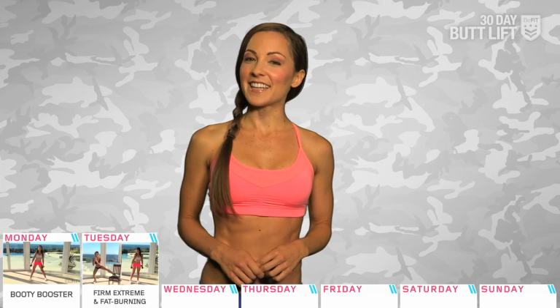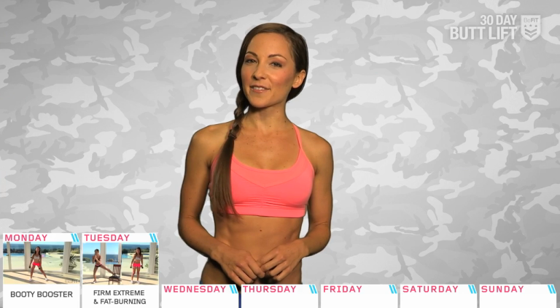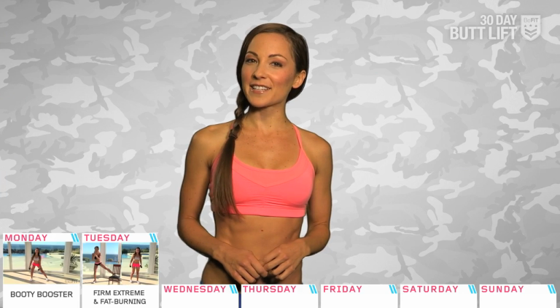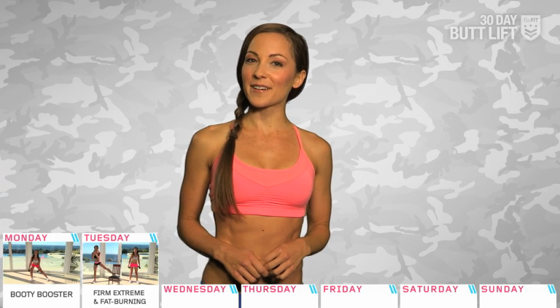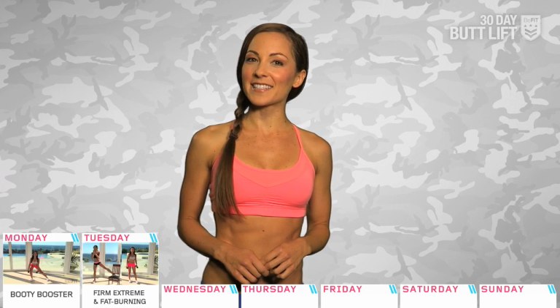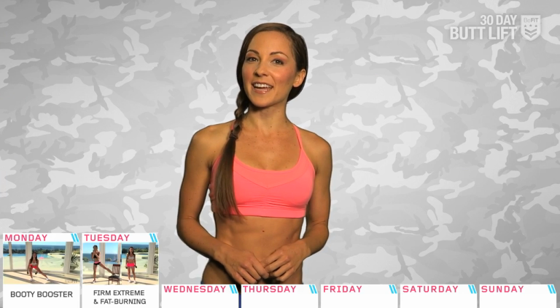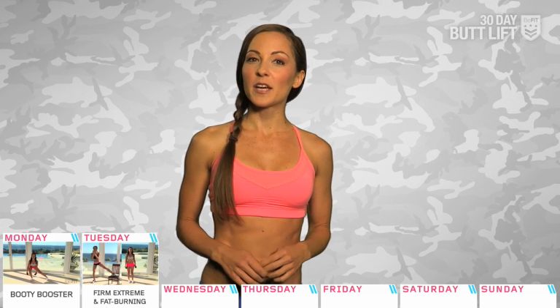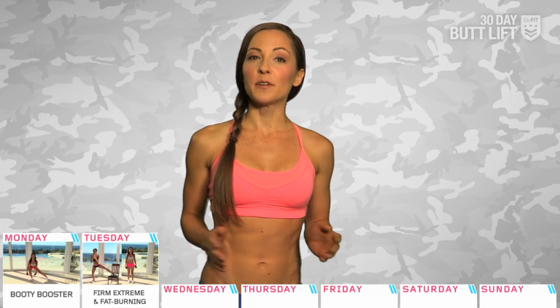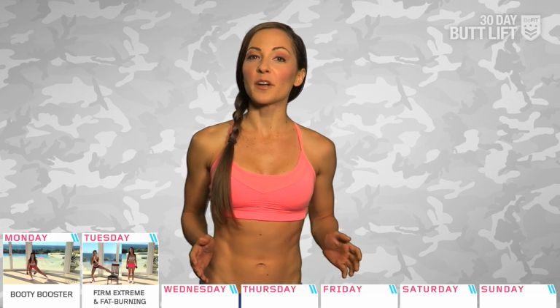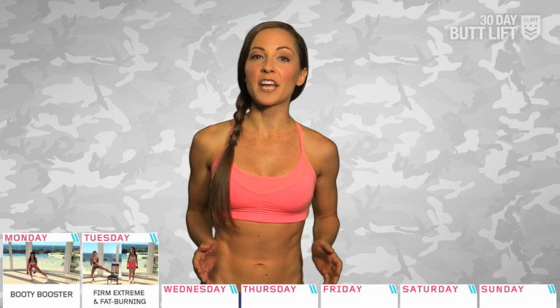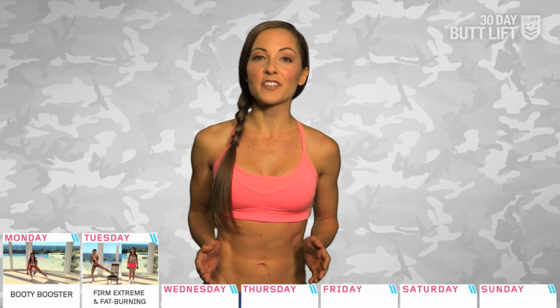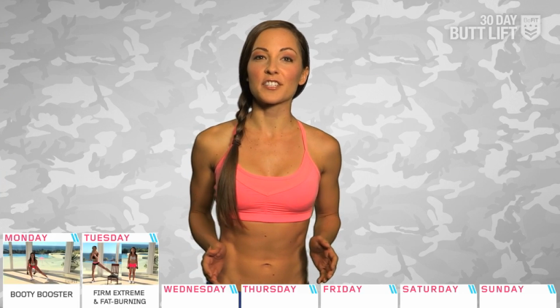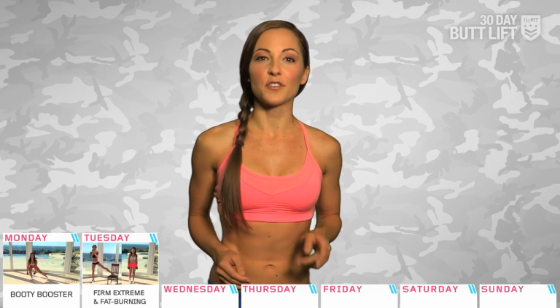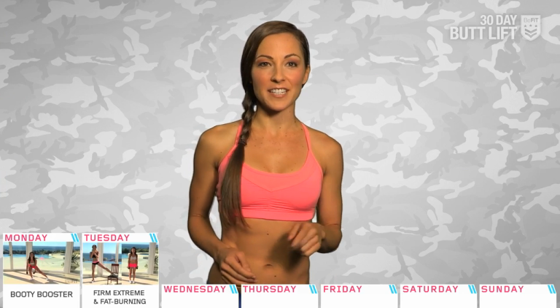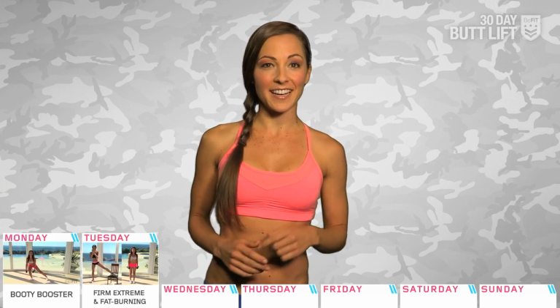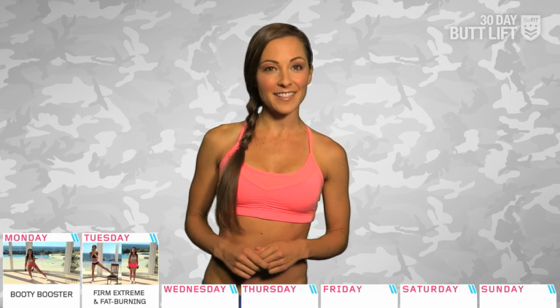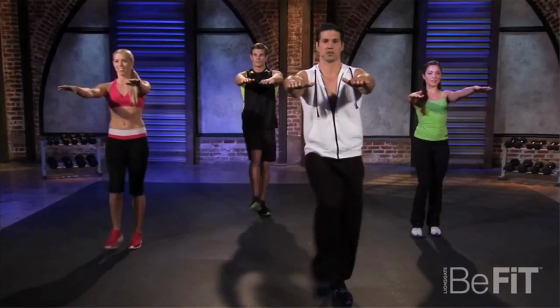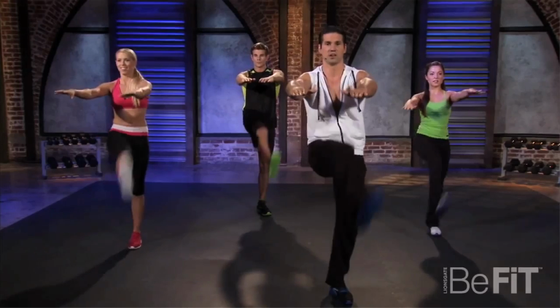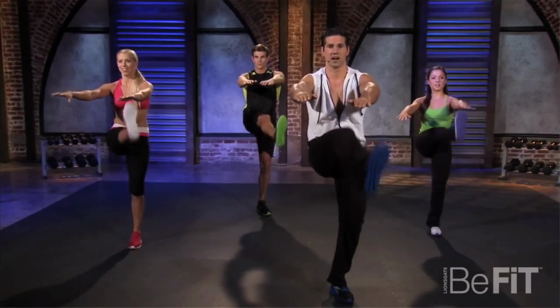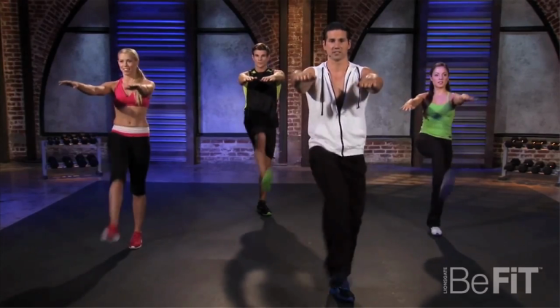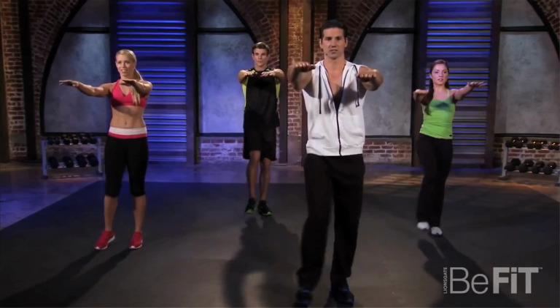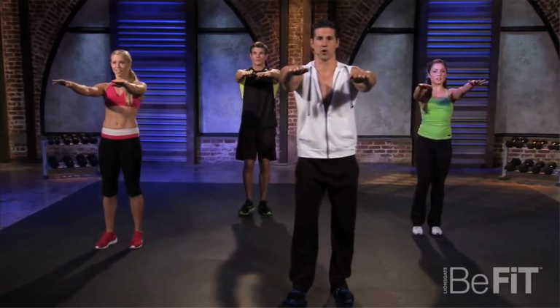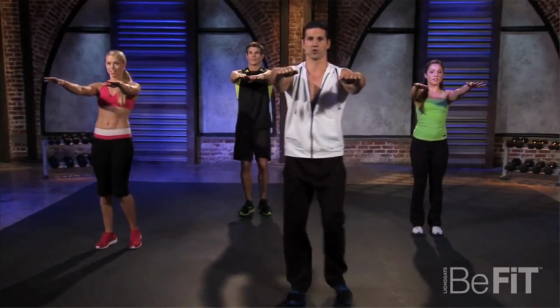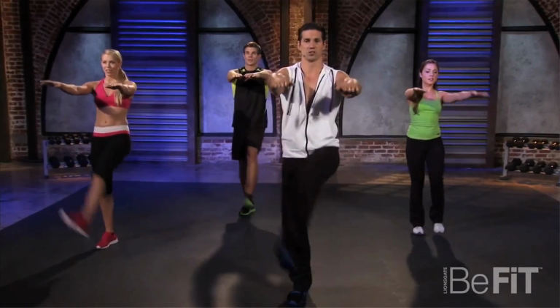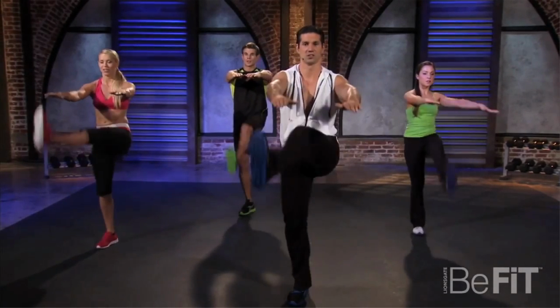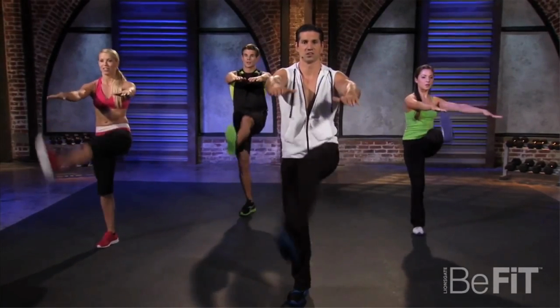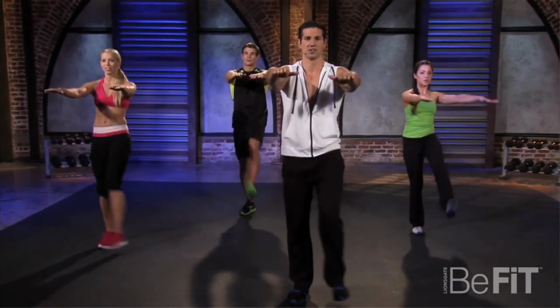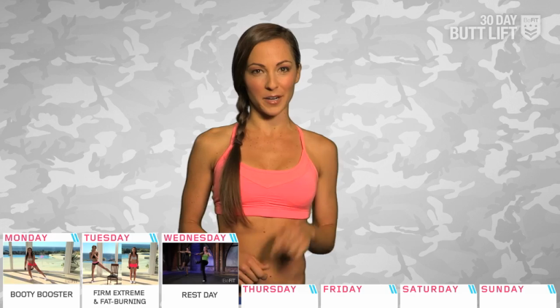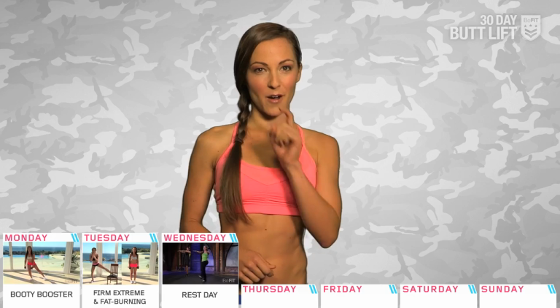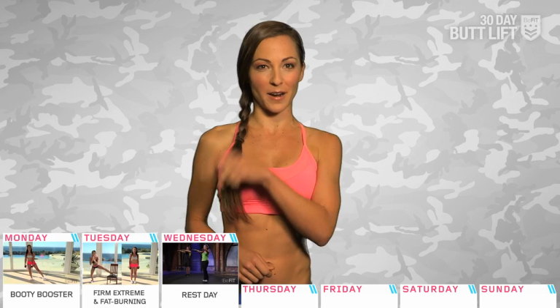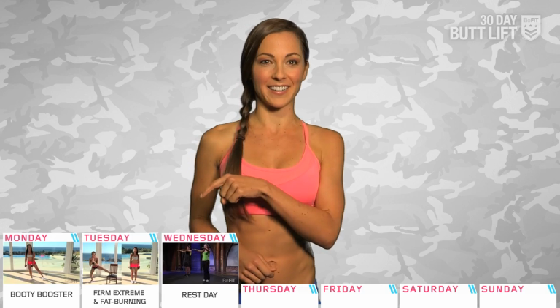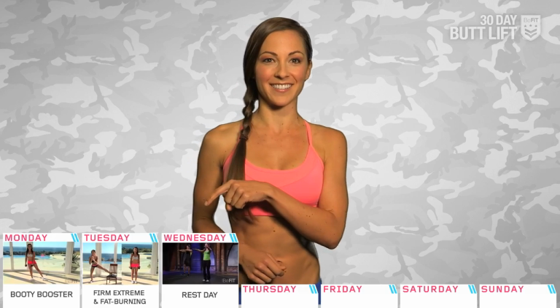Day 3 is a rest day. If you want to challenge yourself, you can take an active rest day with the Sport Stretch and Flexibility Workout right here.